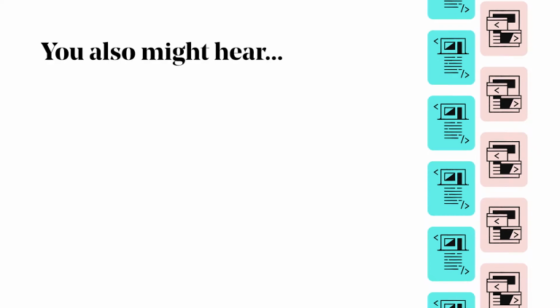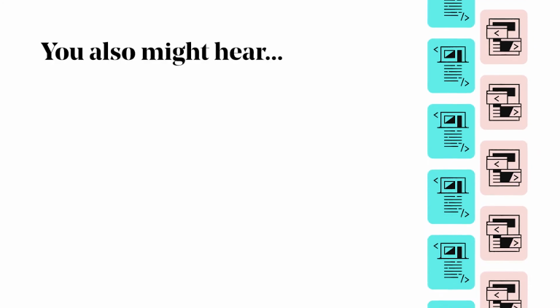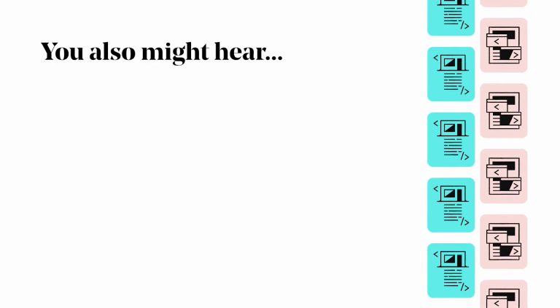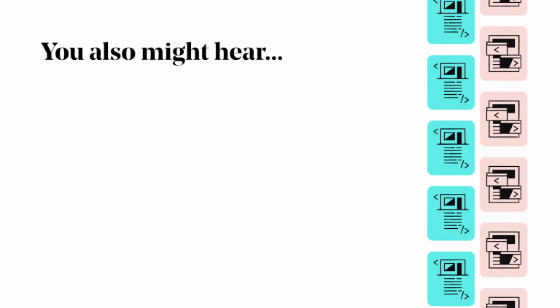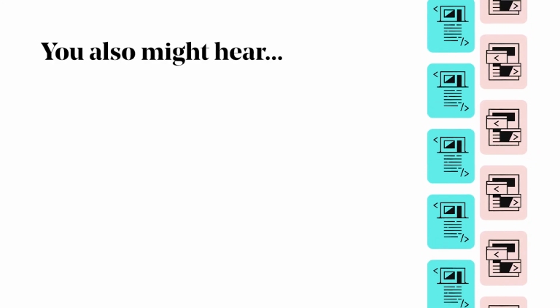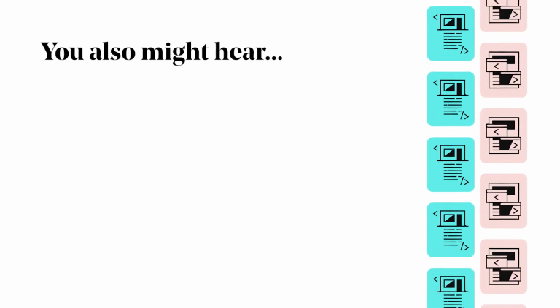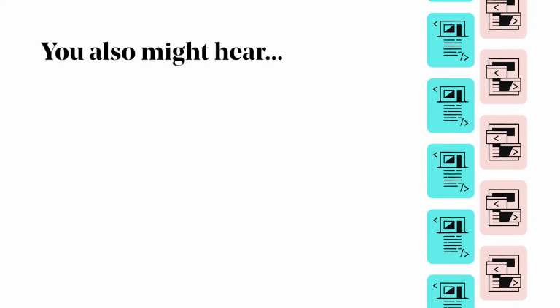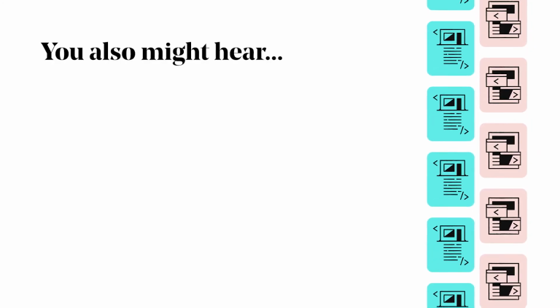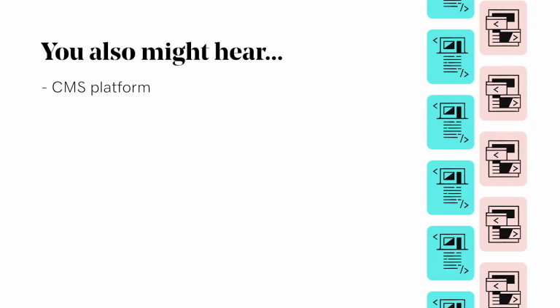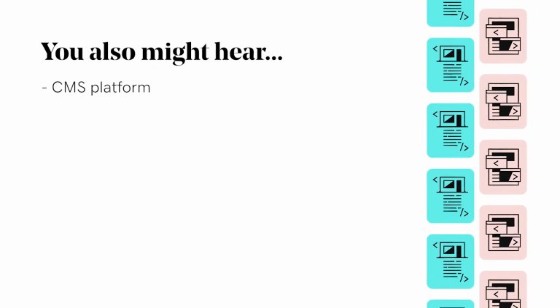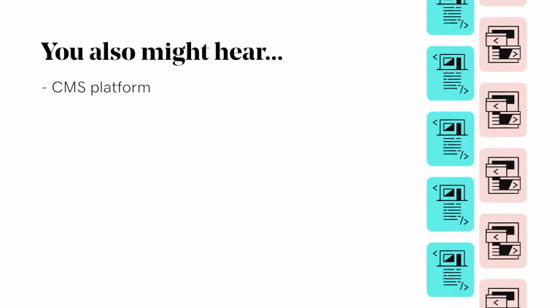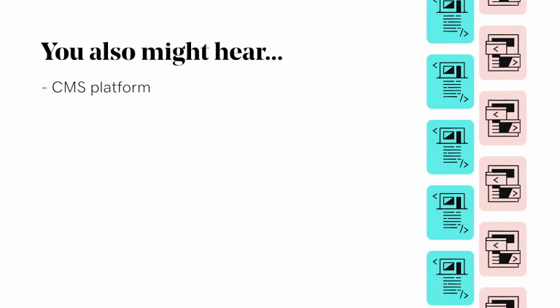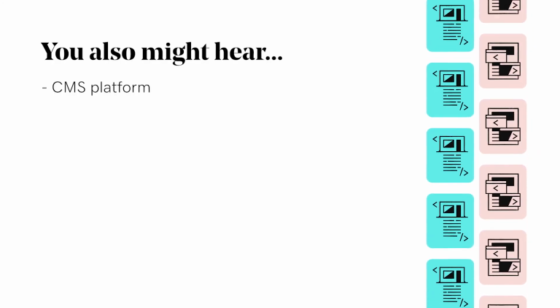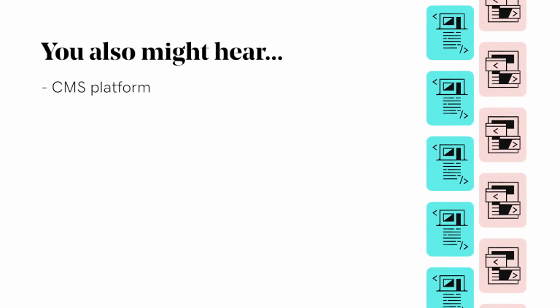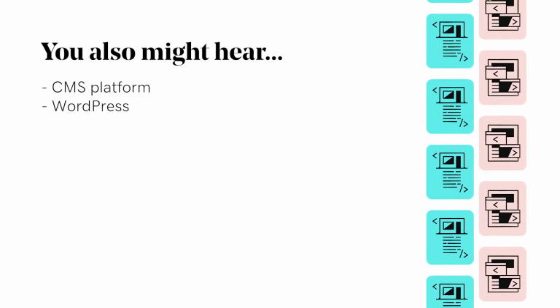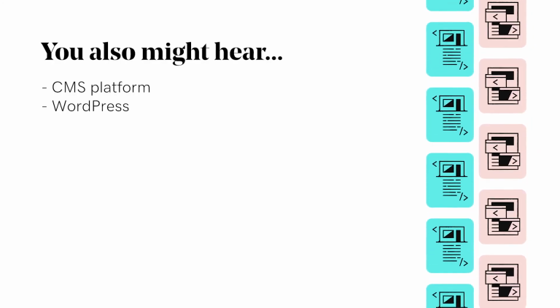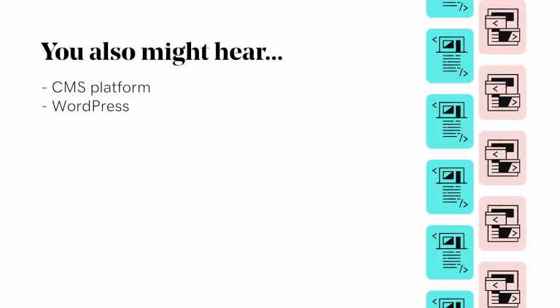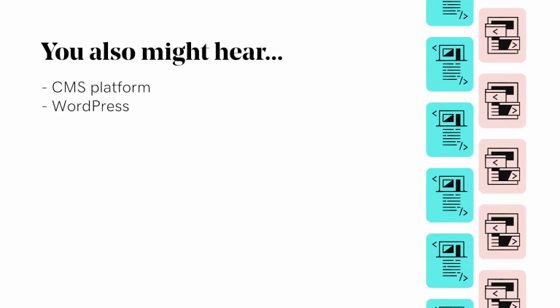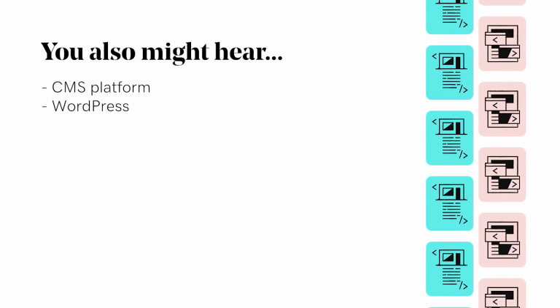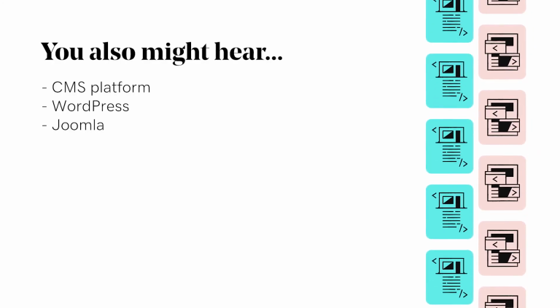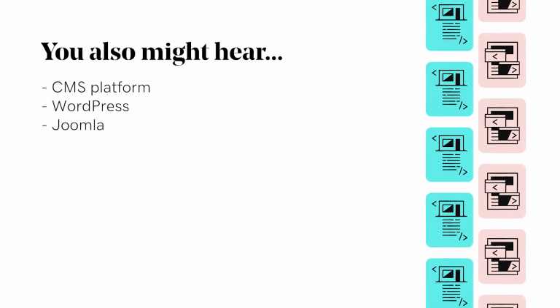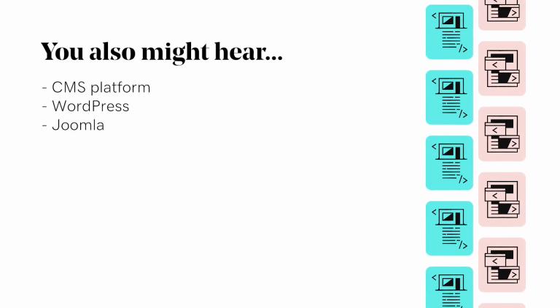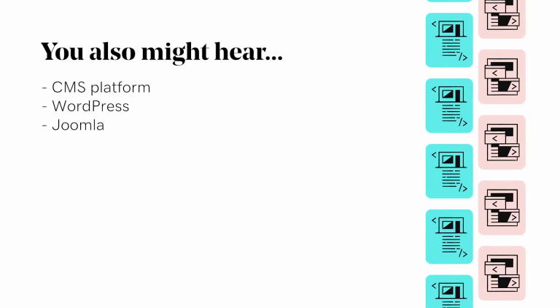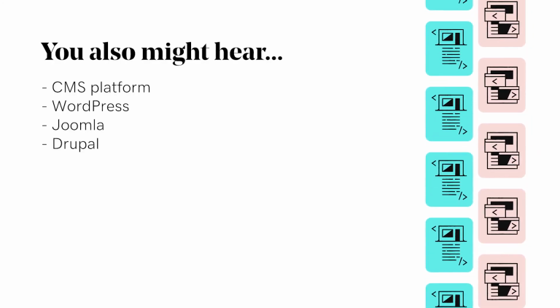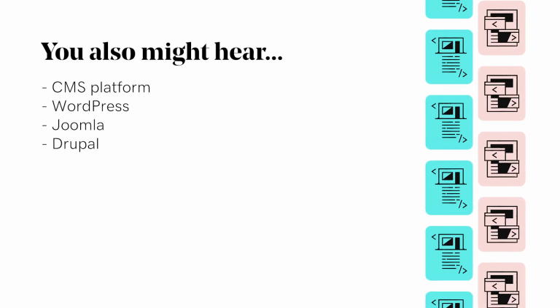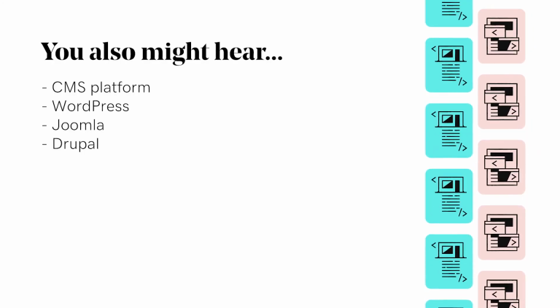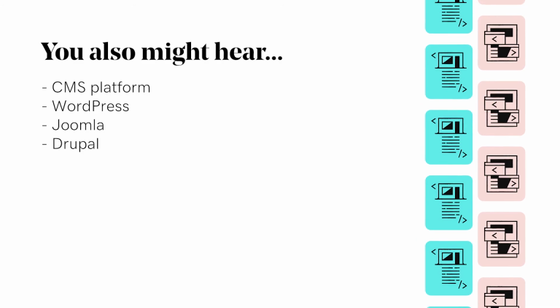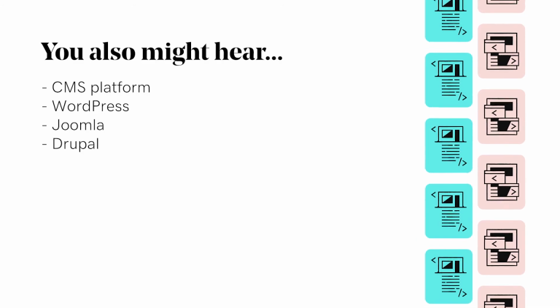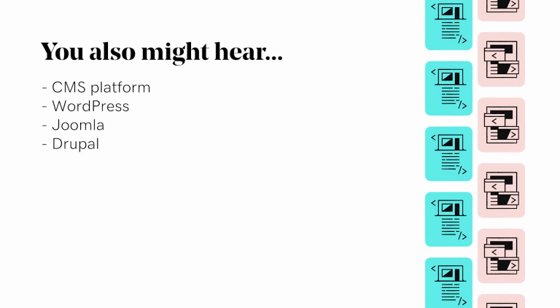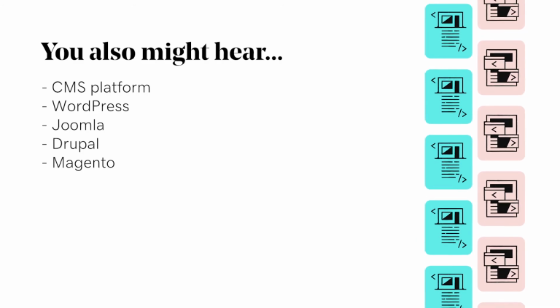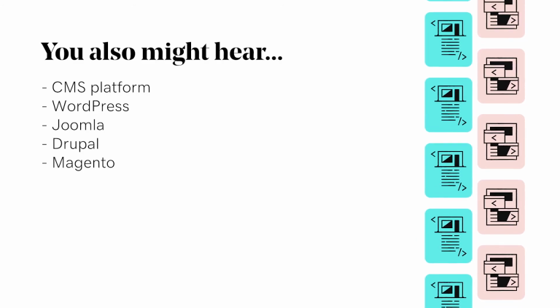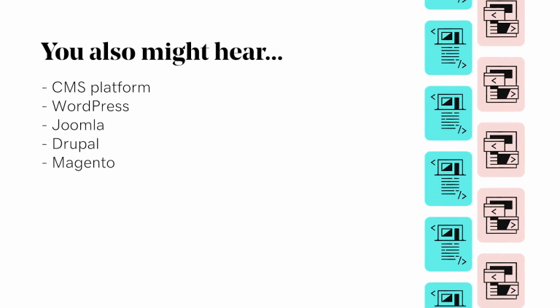You also might hear the term CMS Platform — examples include WordPress, Joomla, Drupal, and Magento.